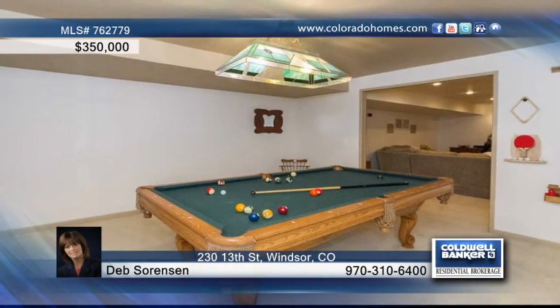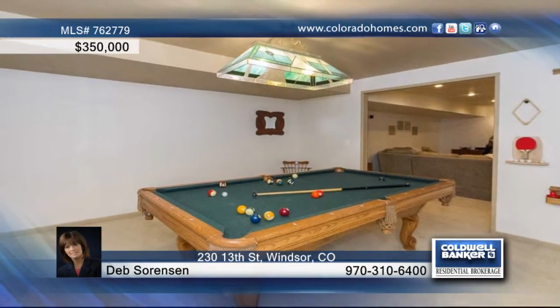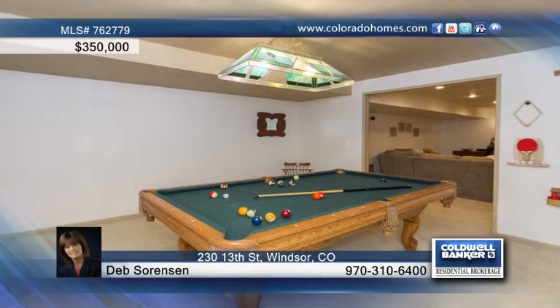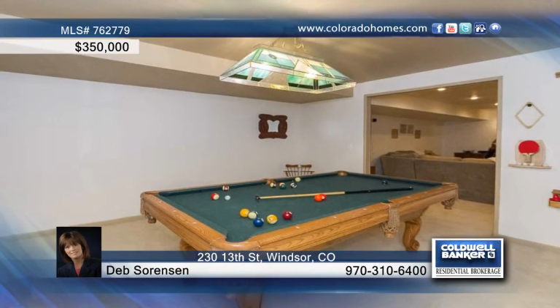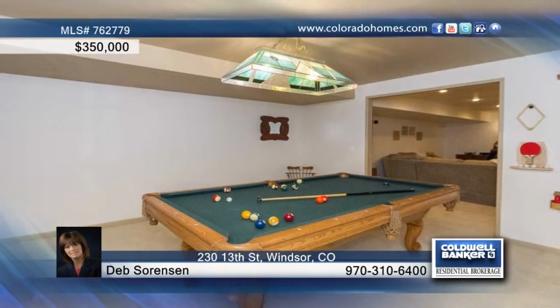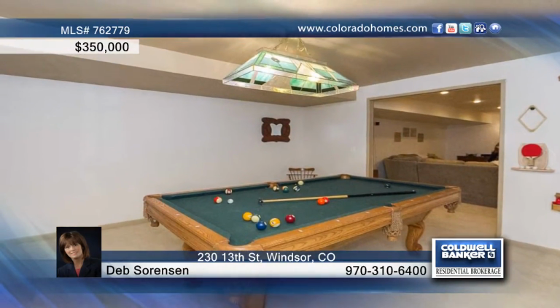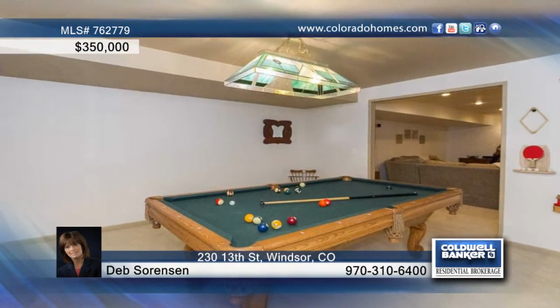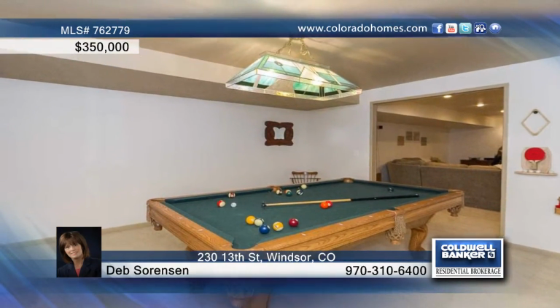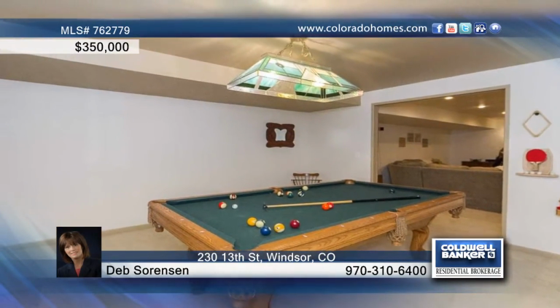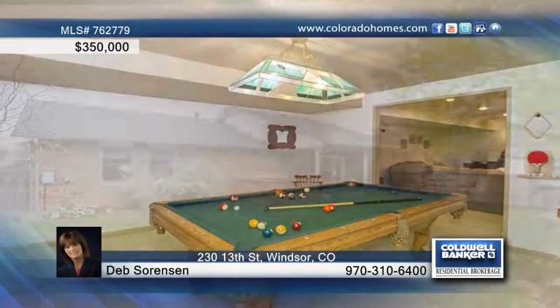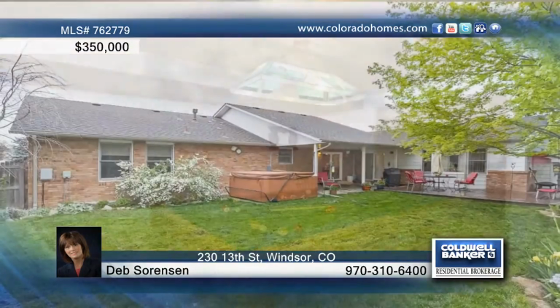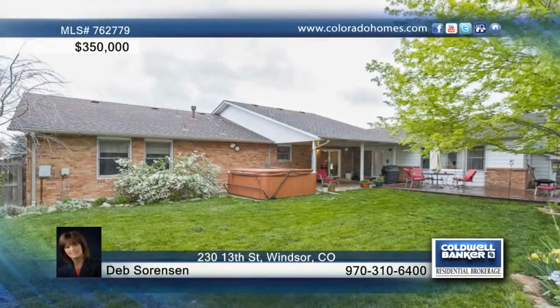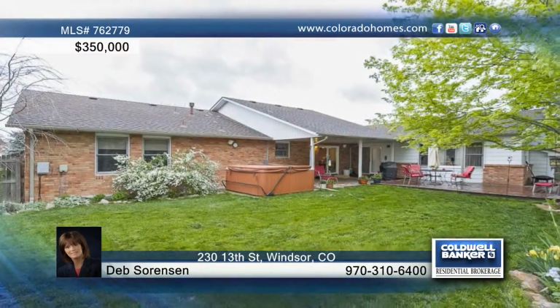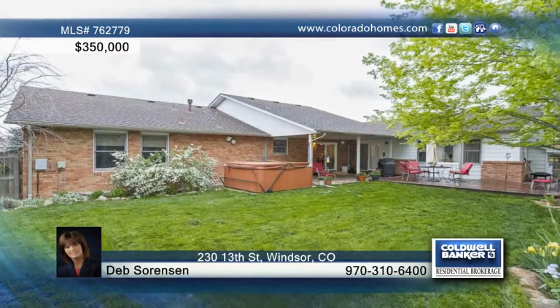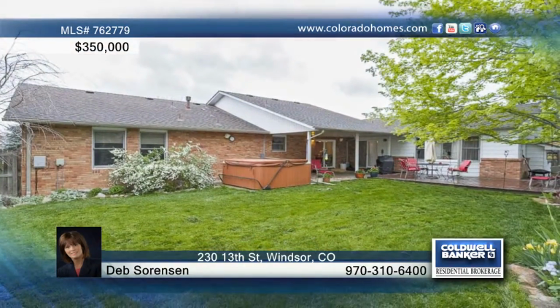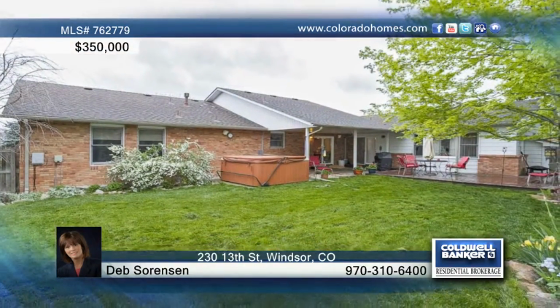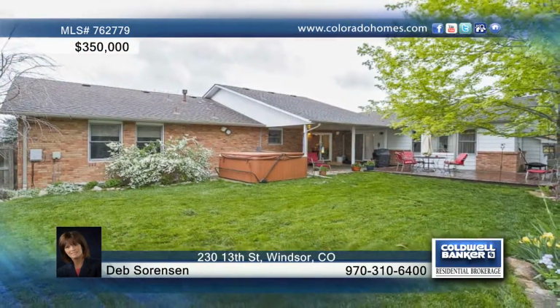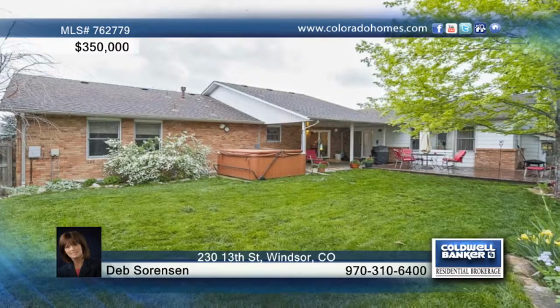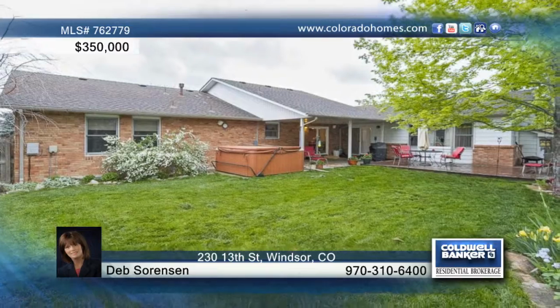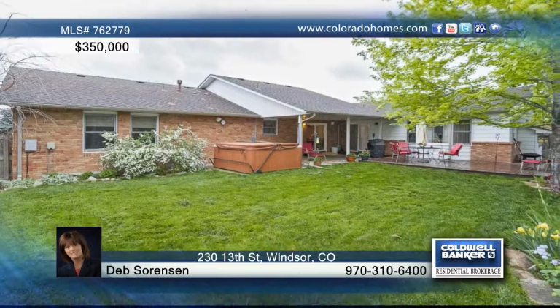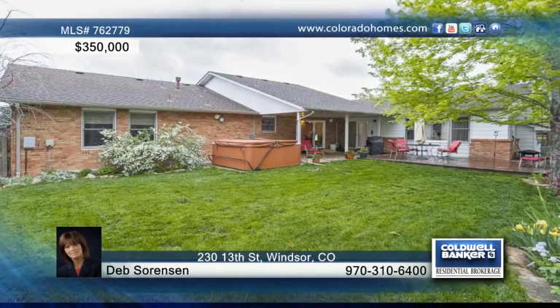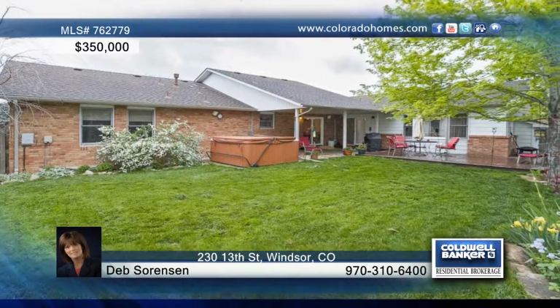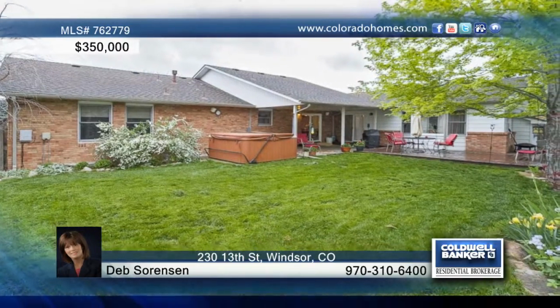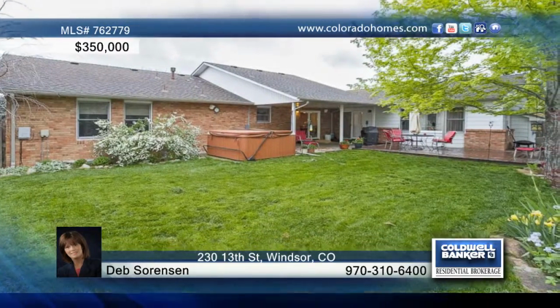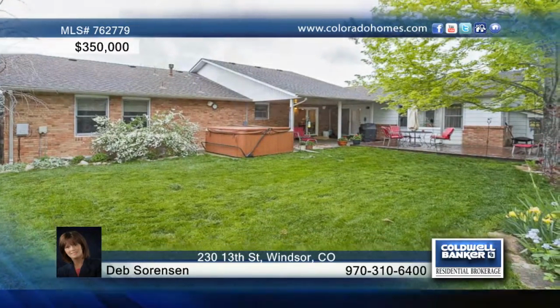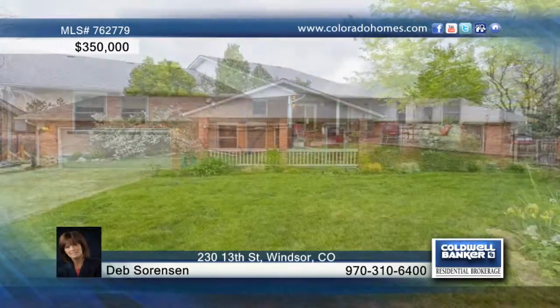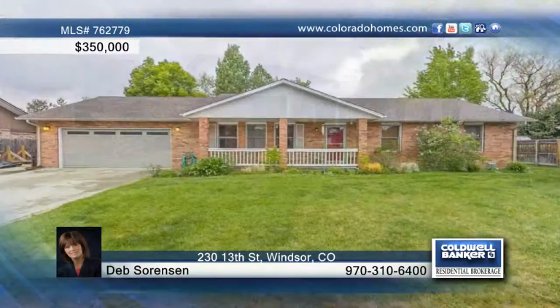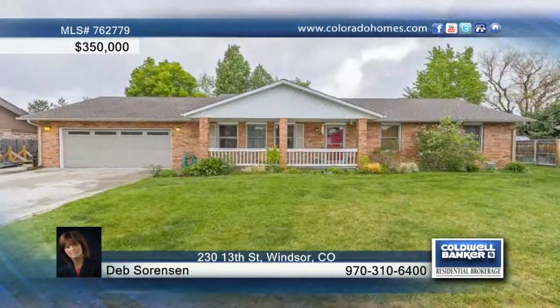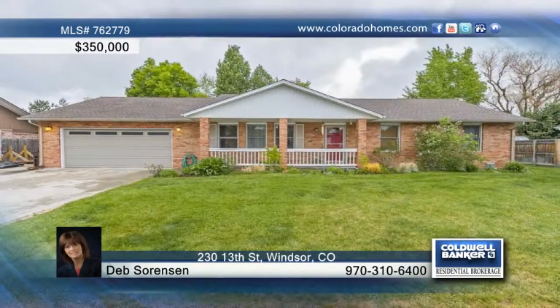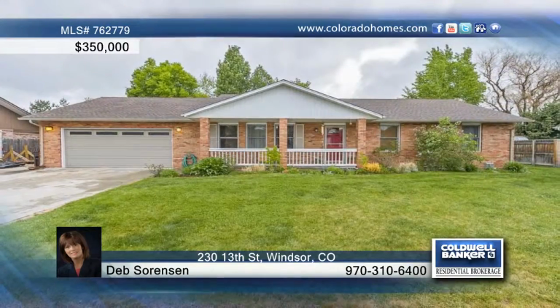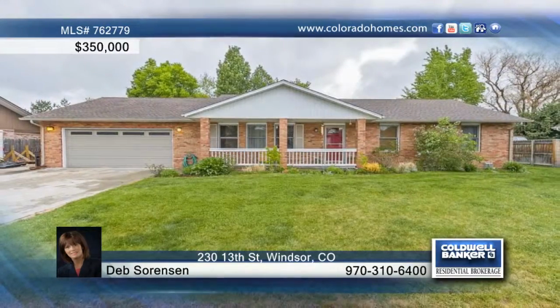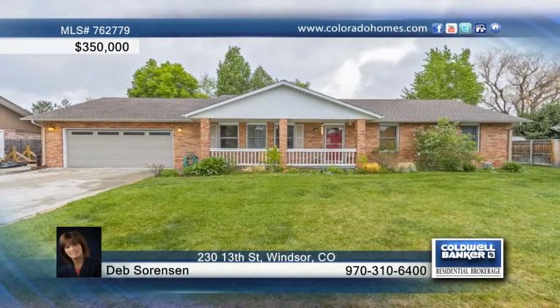A spacious patio with an included hot tub tops off this home. Call Deb Sorenson before this one's gone.